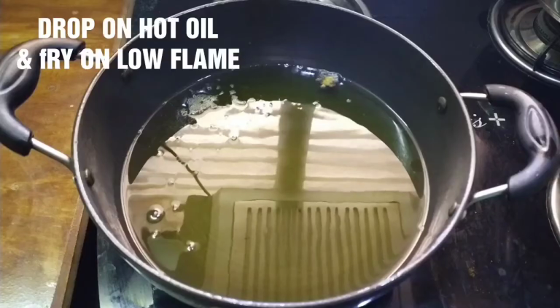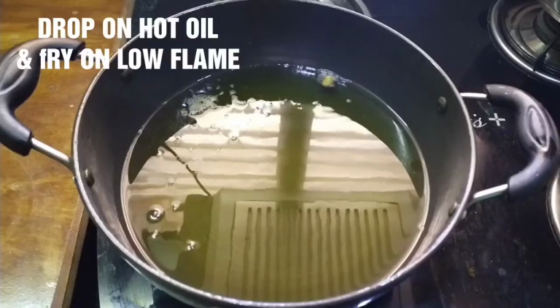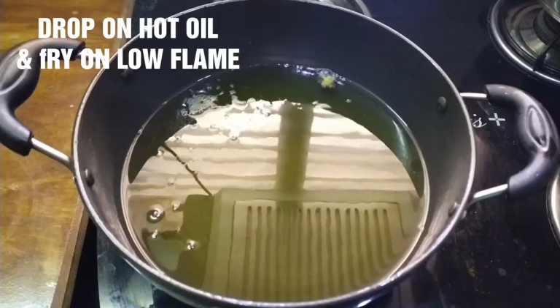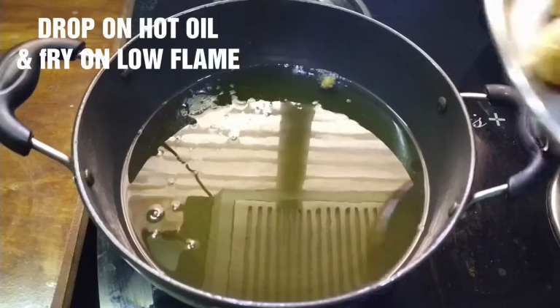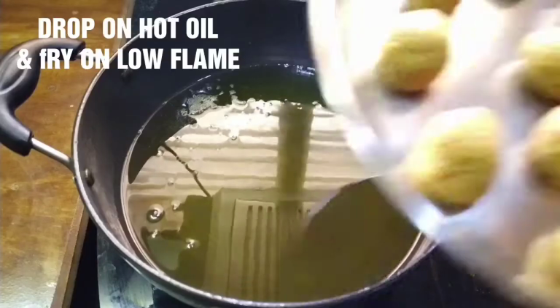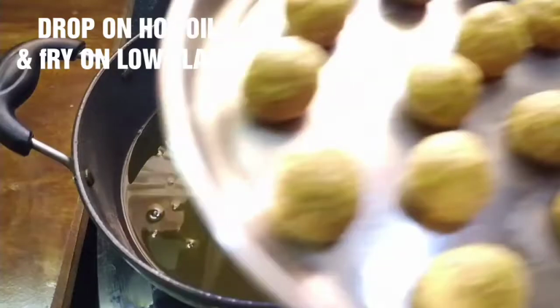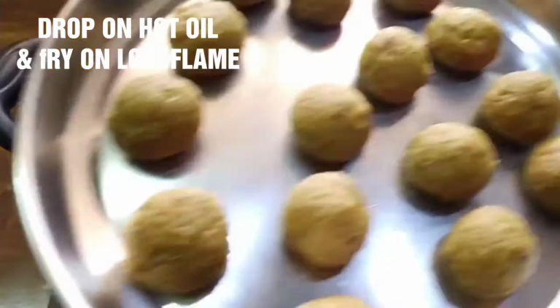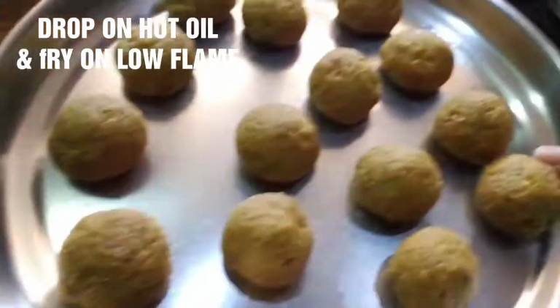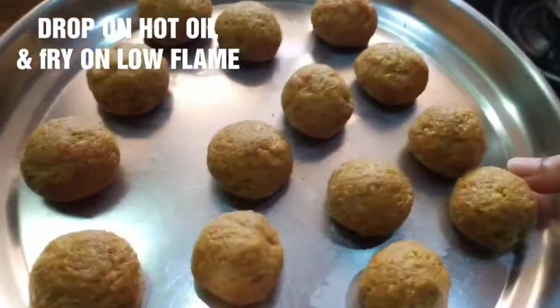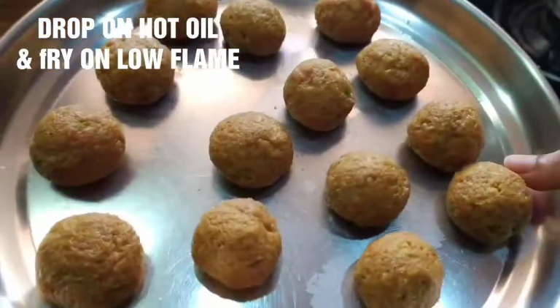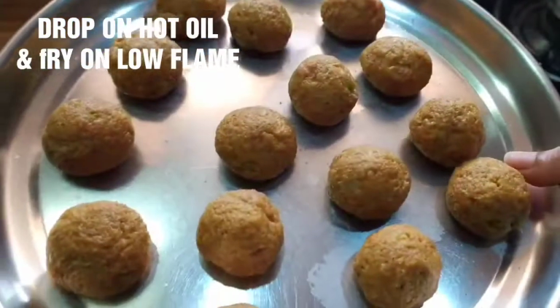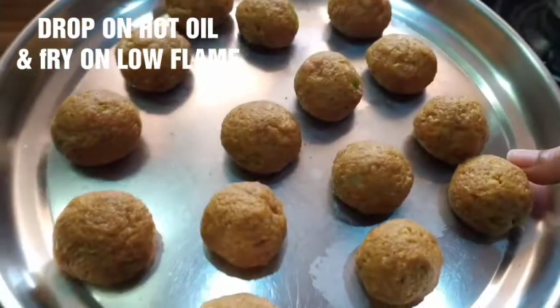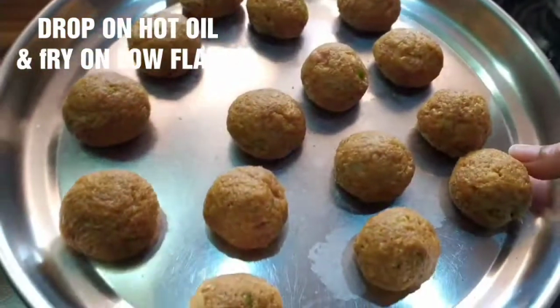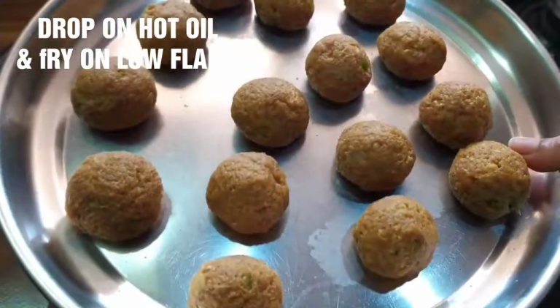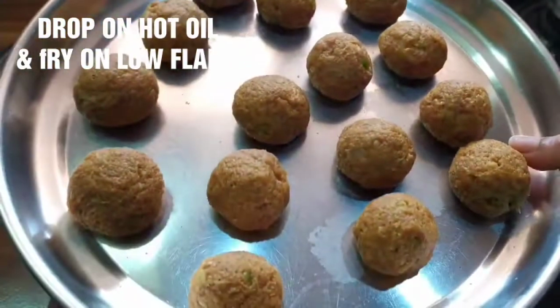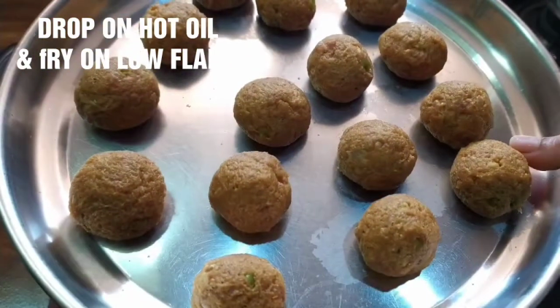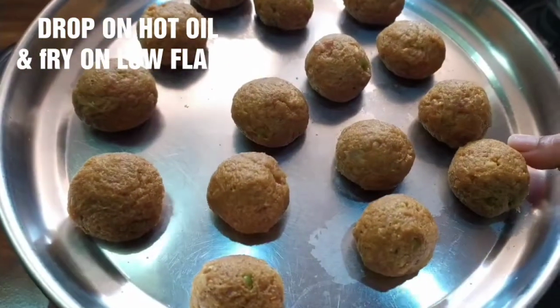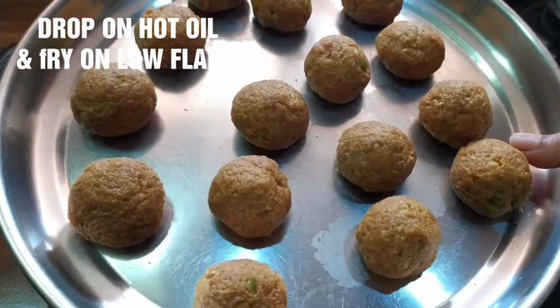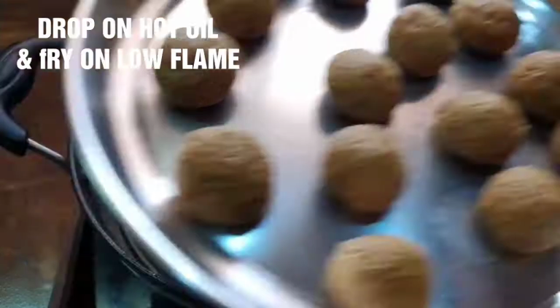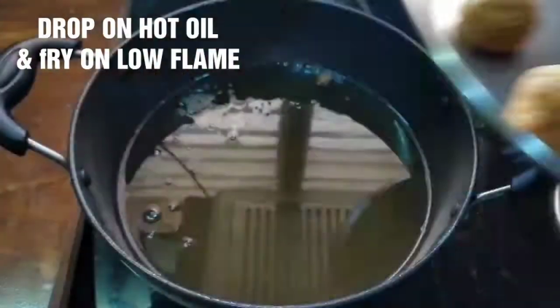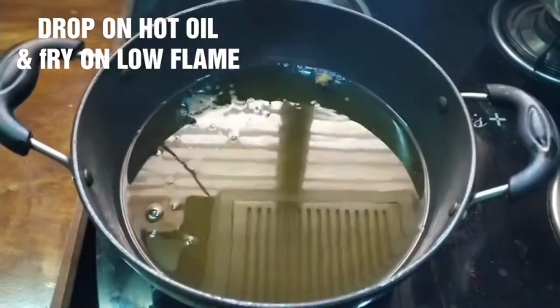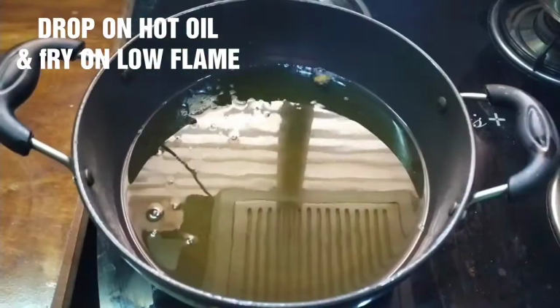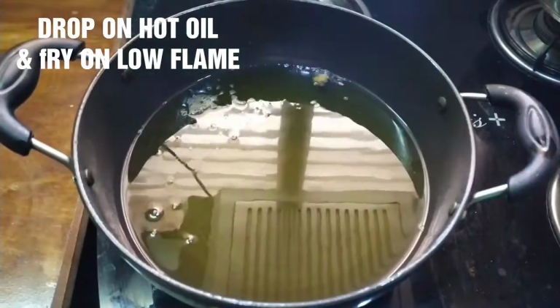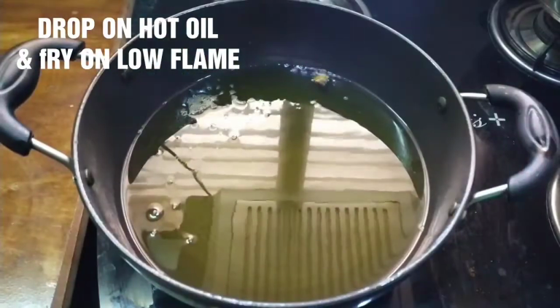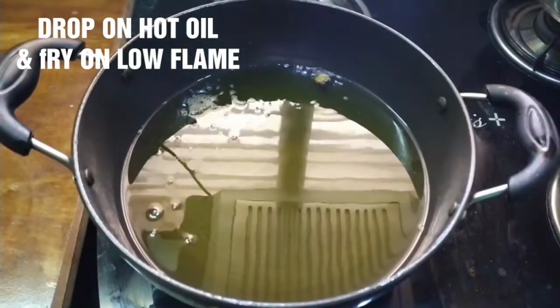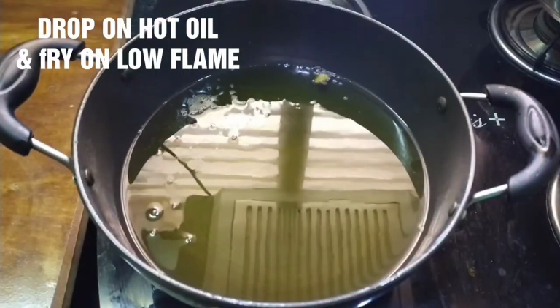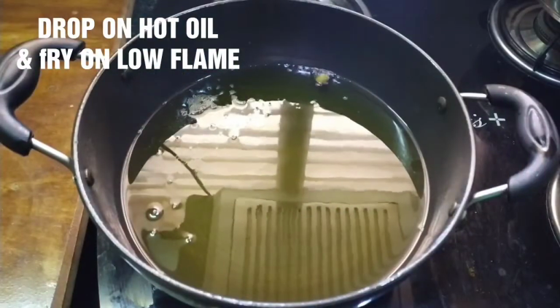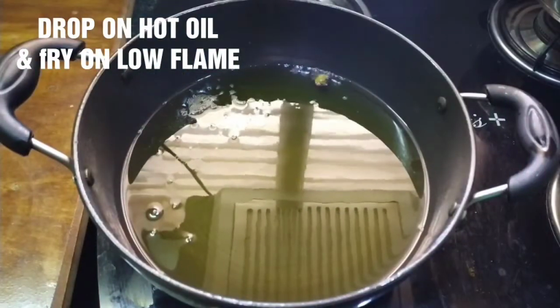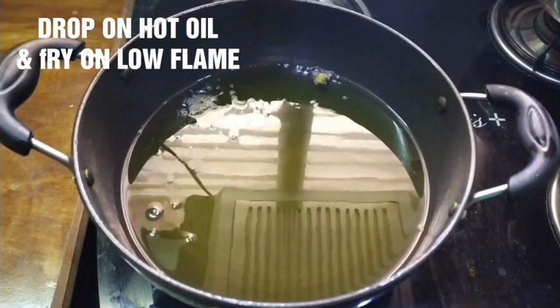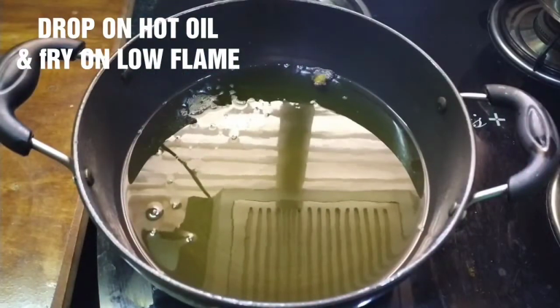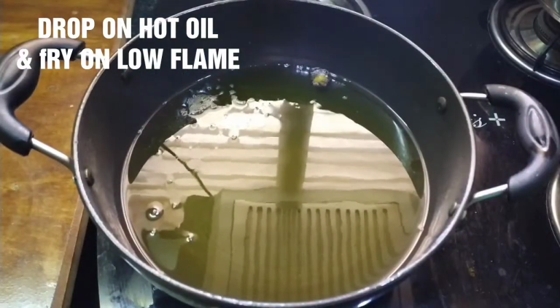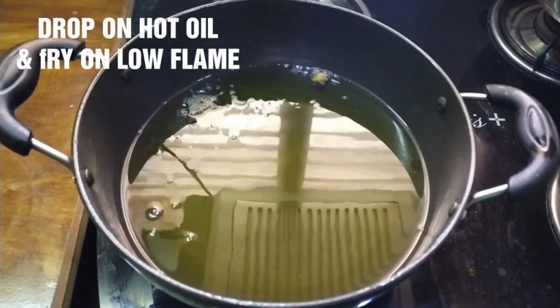Now let's shape the mixture into balls in a small bowl.